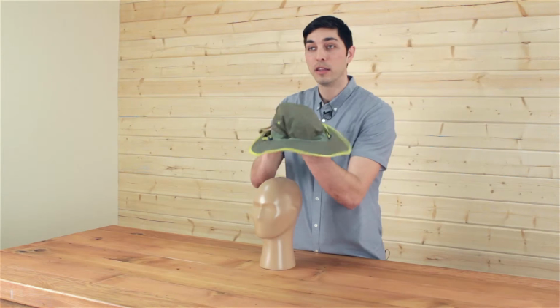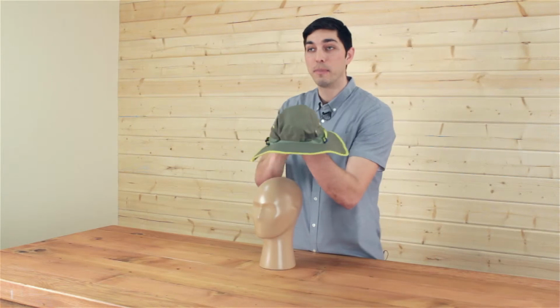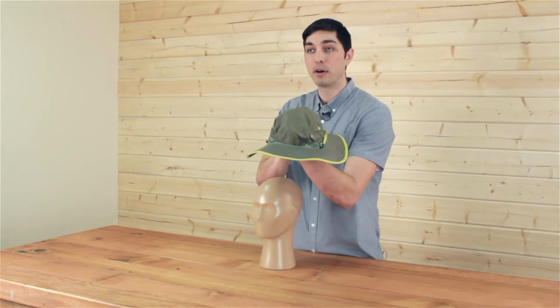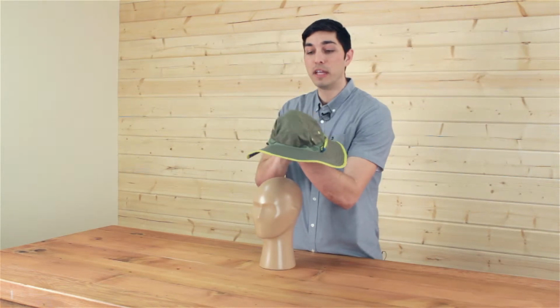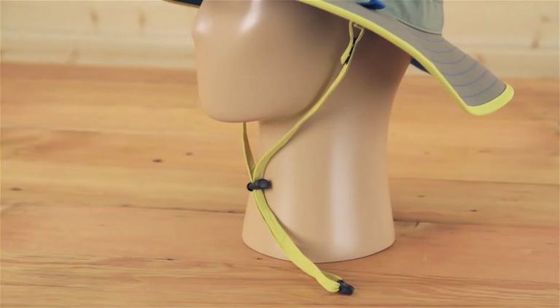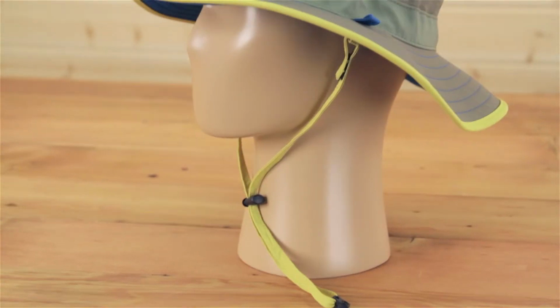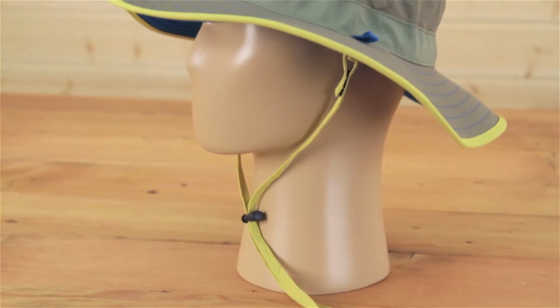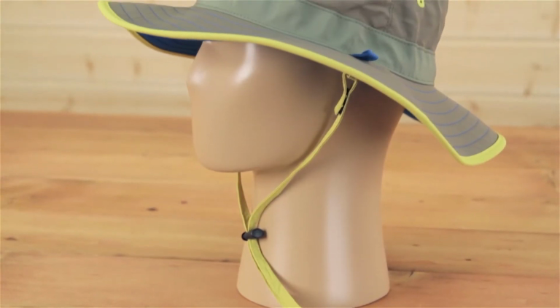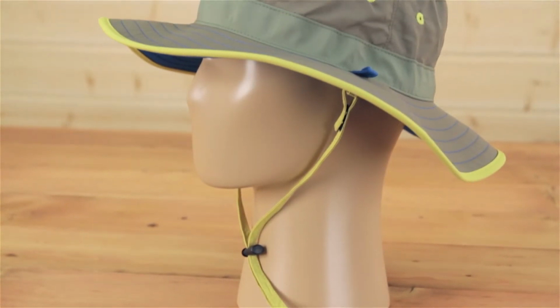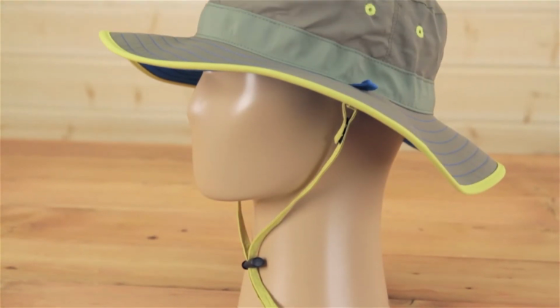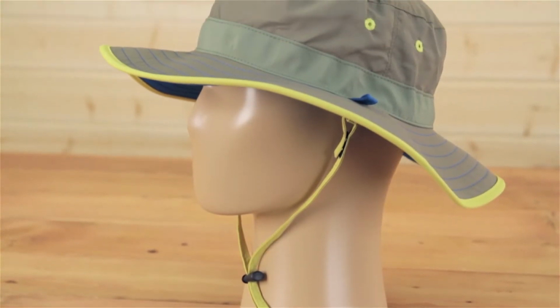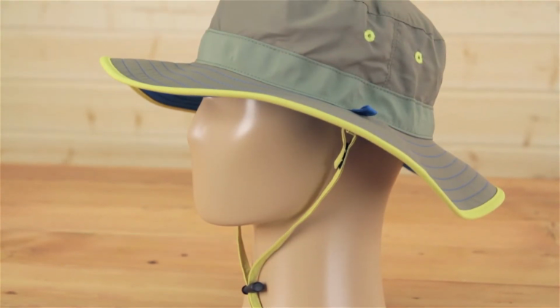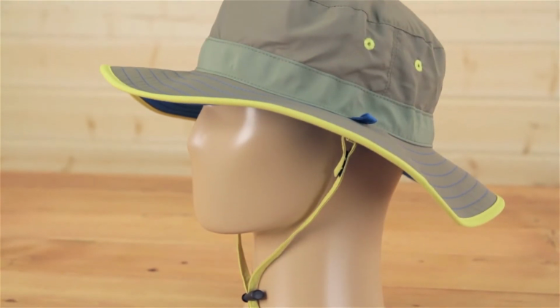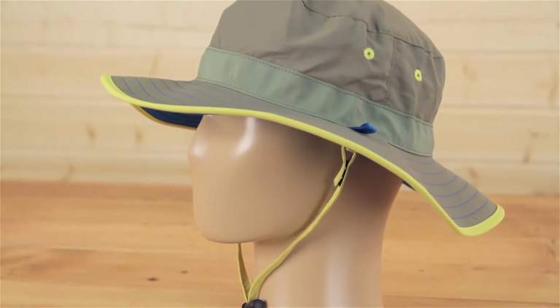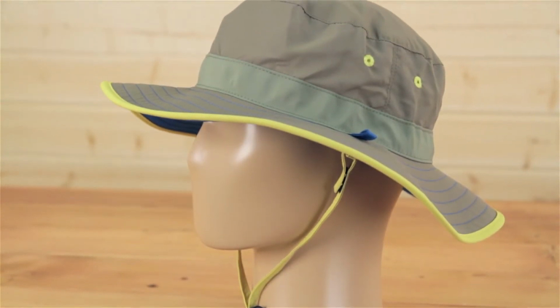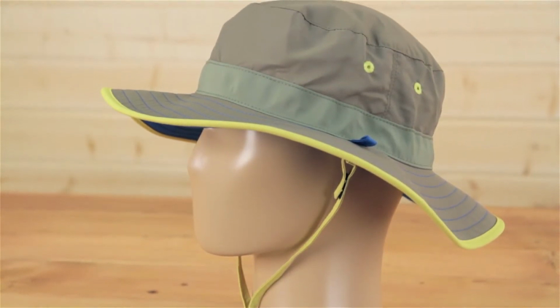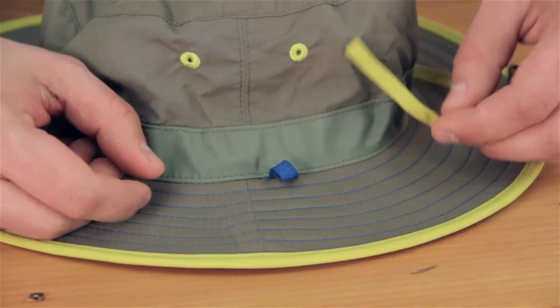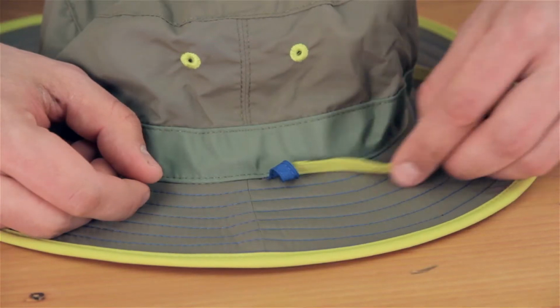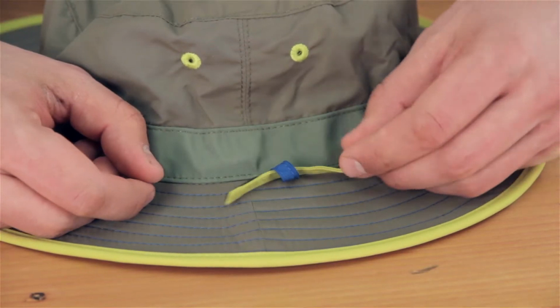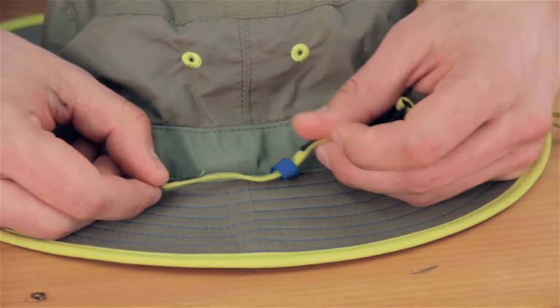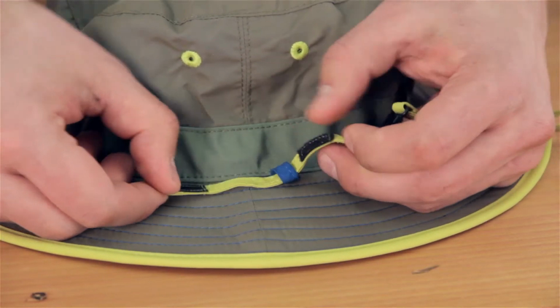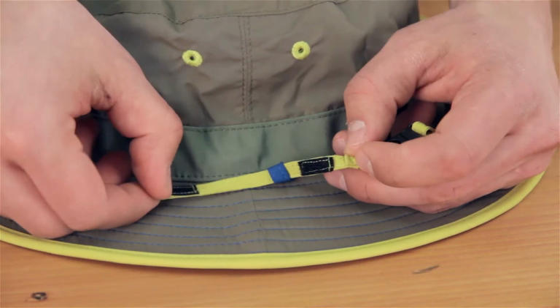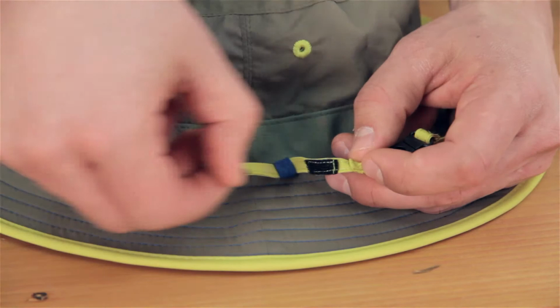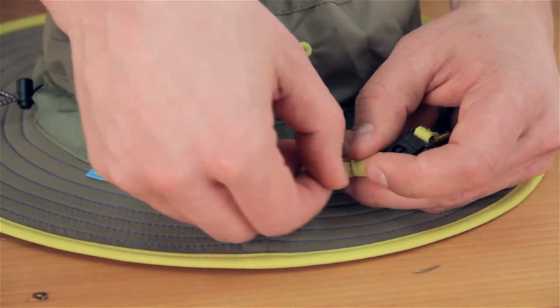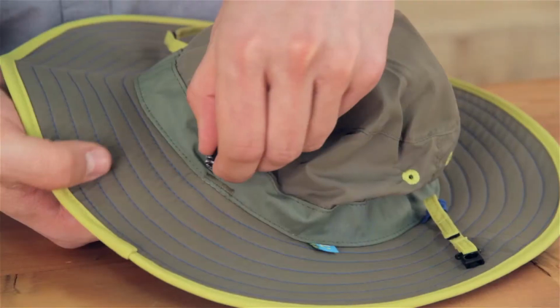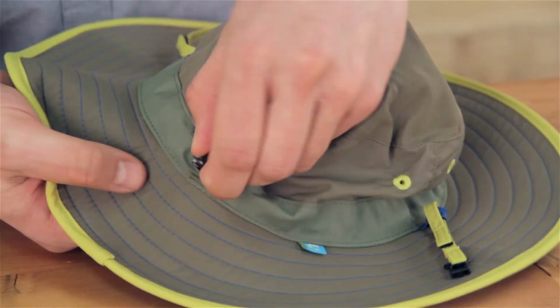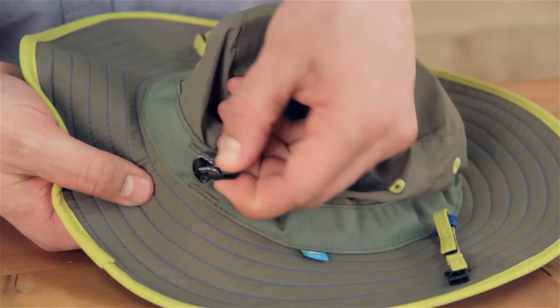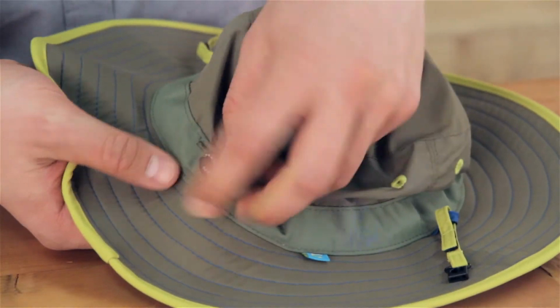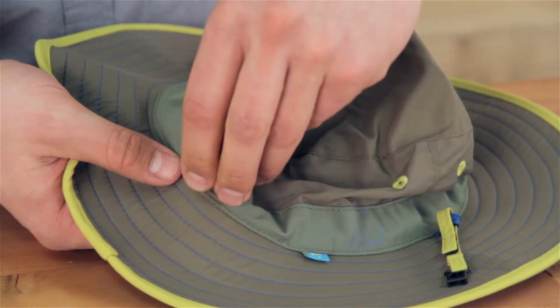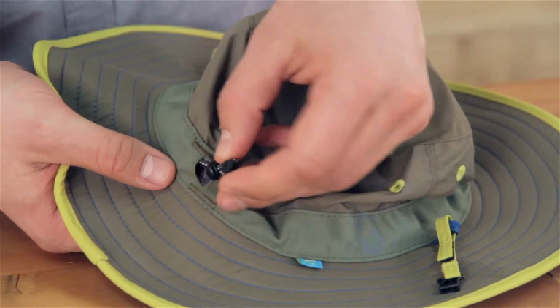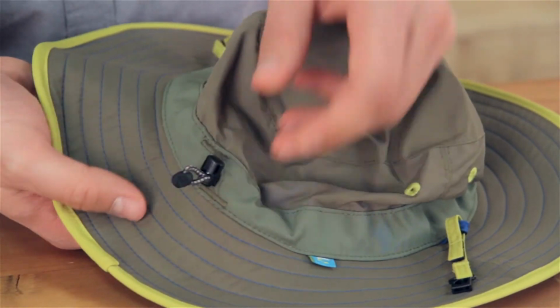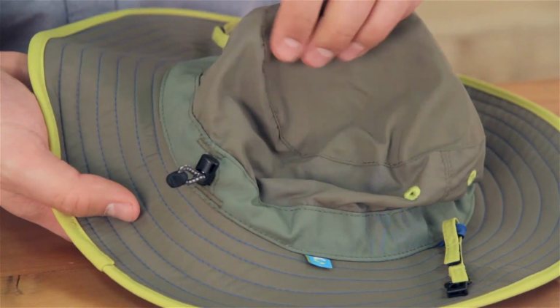The big reveal: this hat is reversible — two colors in one. The chin strap and the sizing system do push right over.